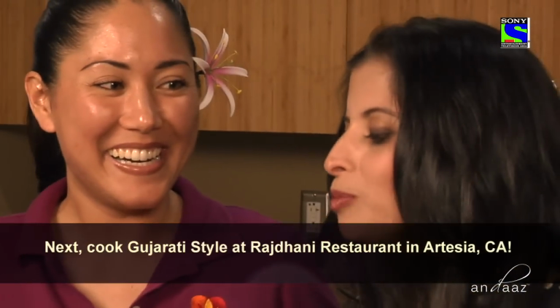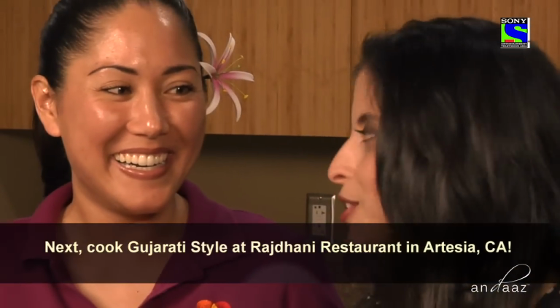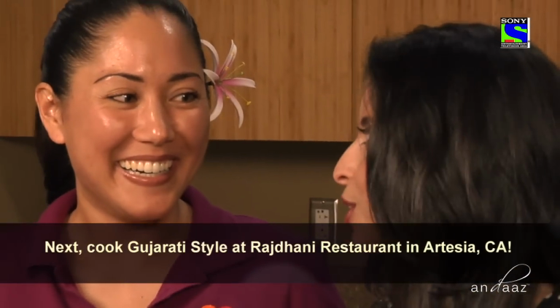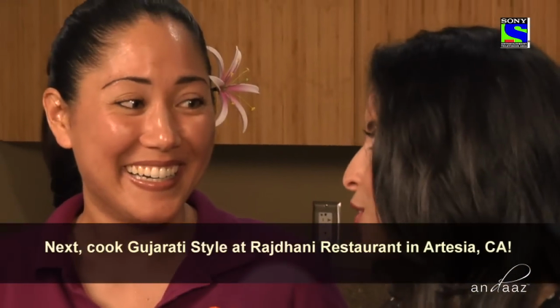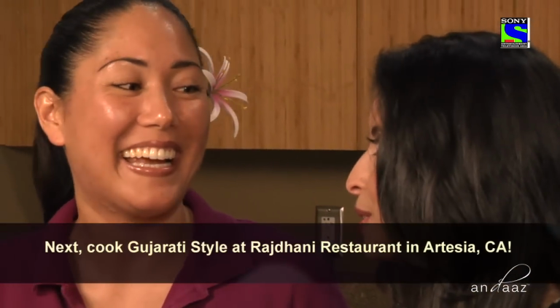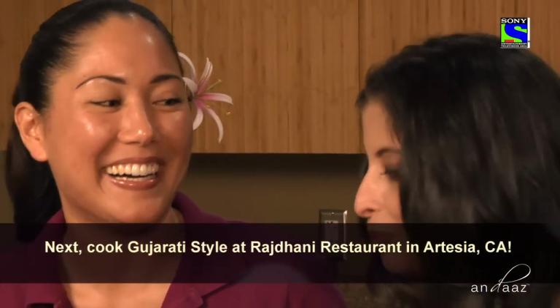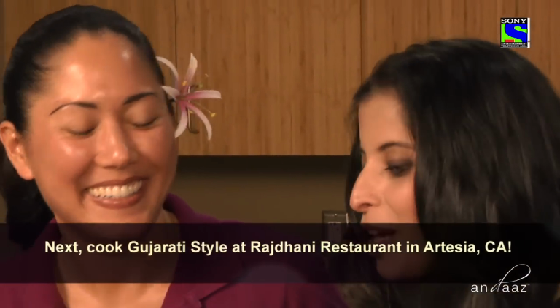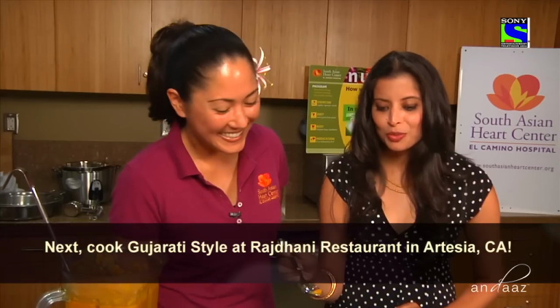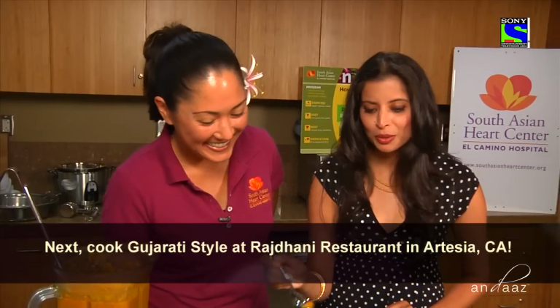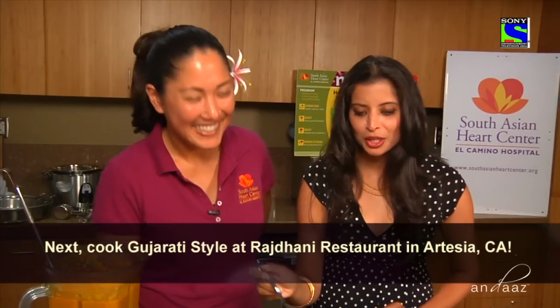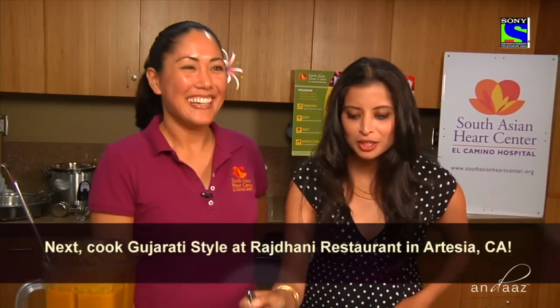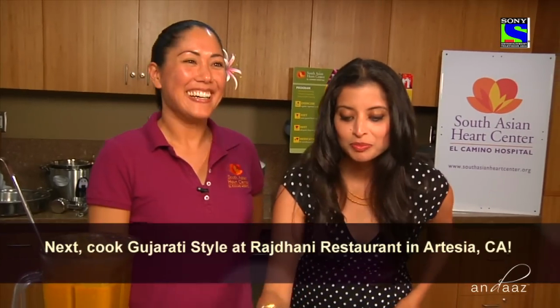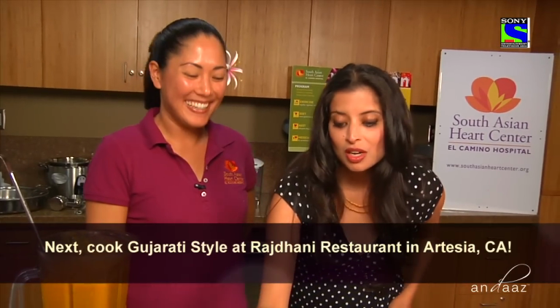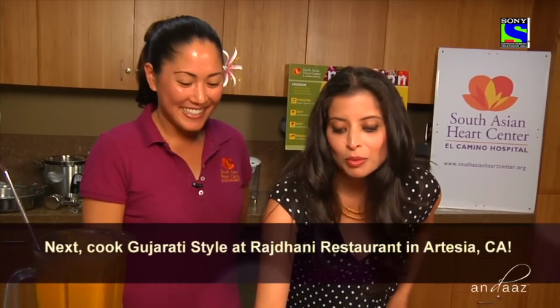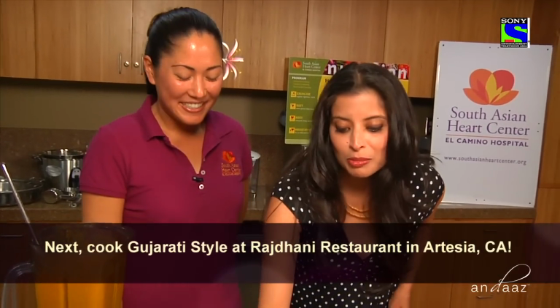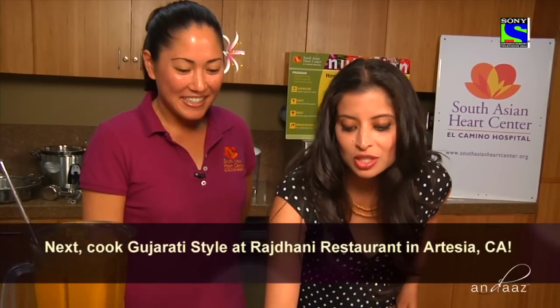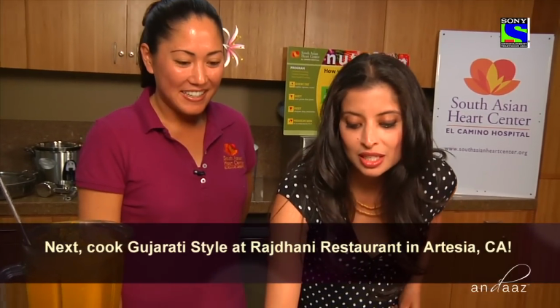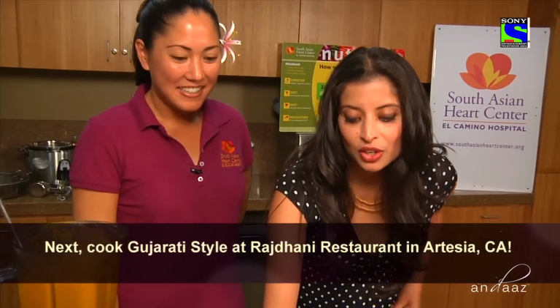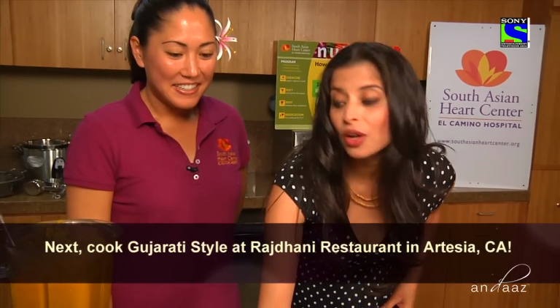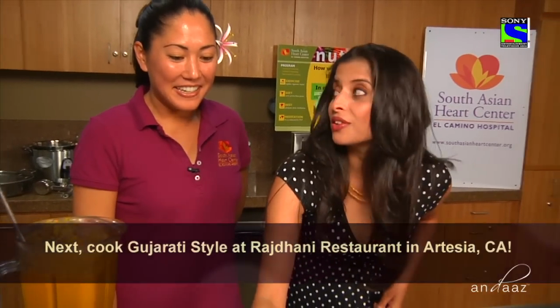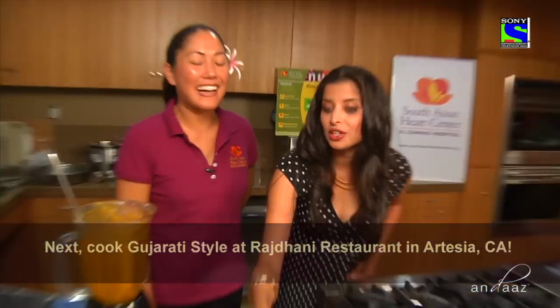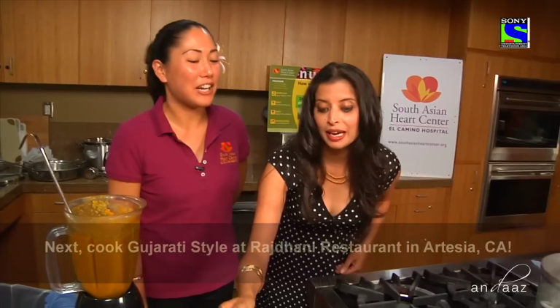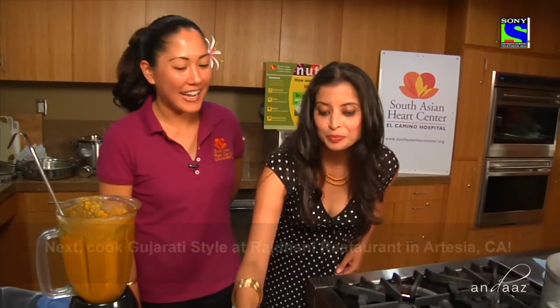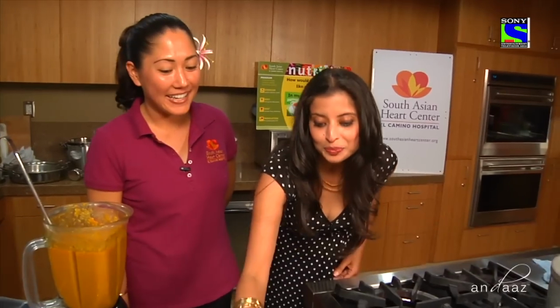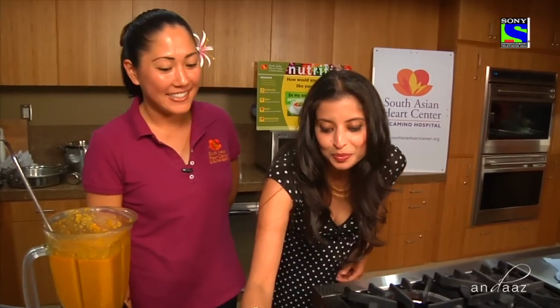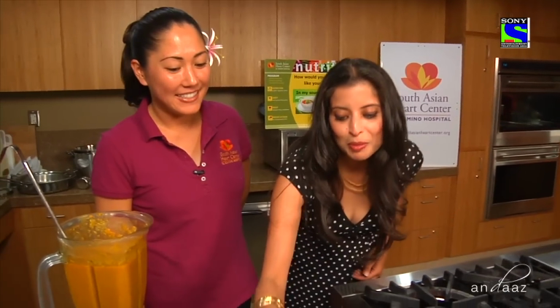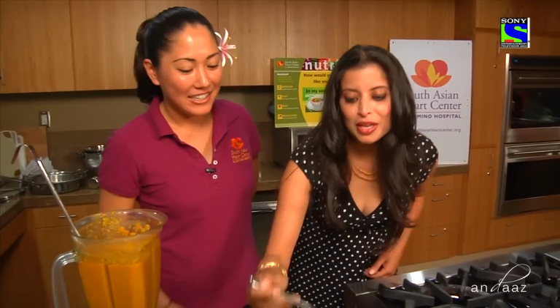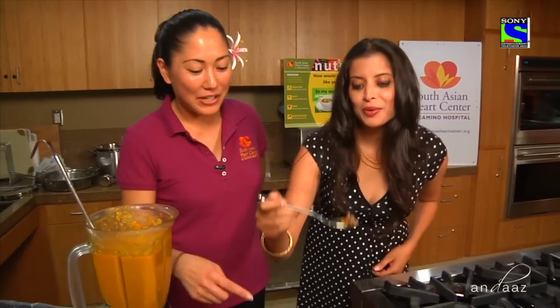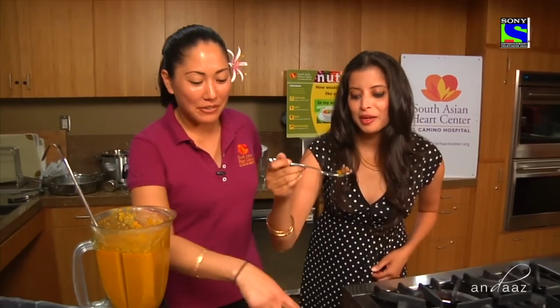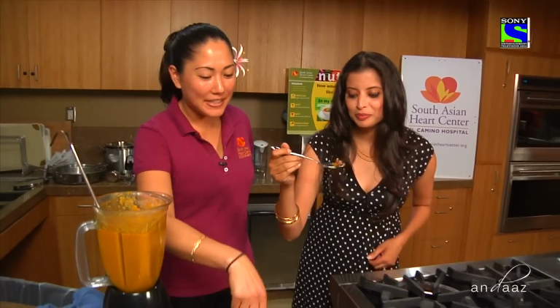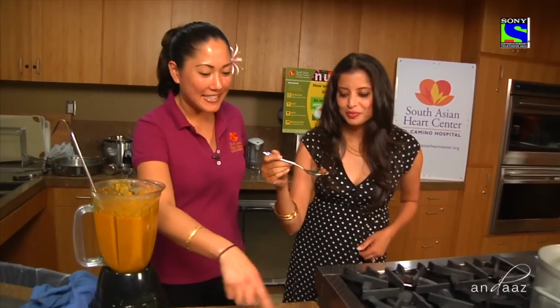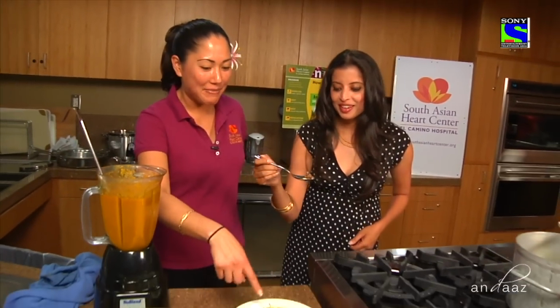That is delicious — that's really, really good. Well, I'm just going to sit here and eat this all day. Thank you again — you can refill any time!